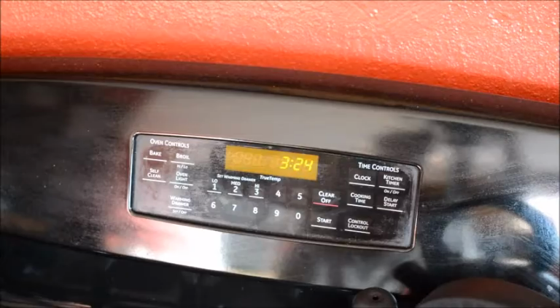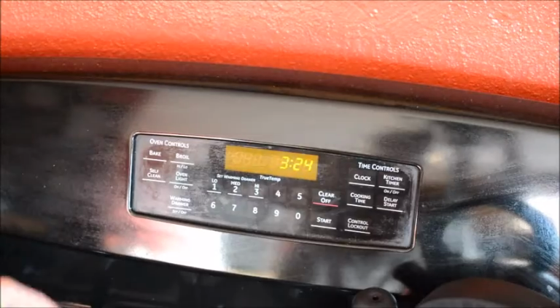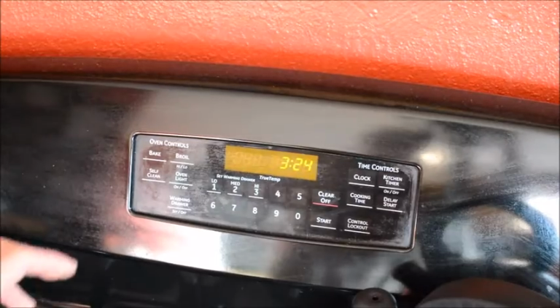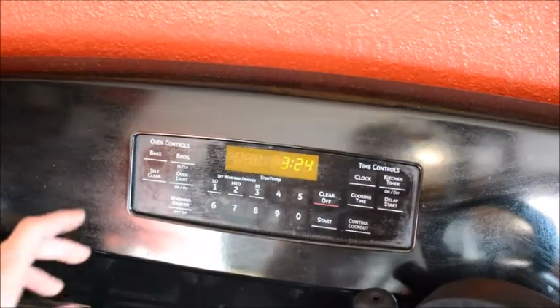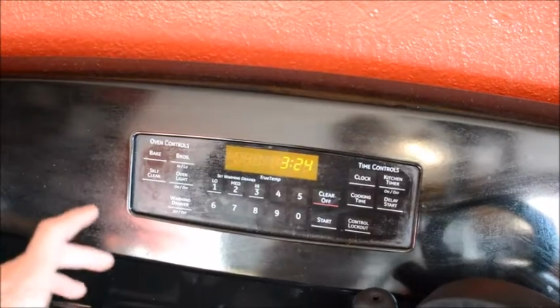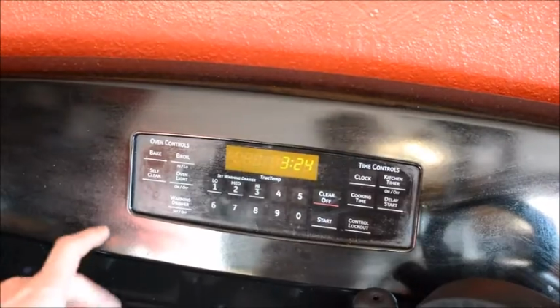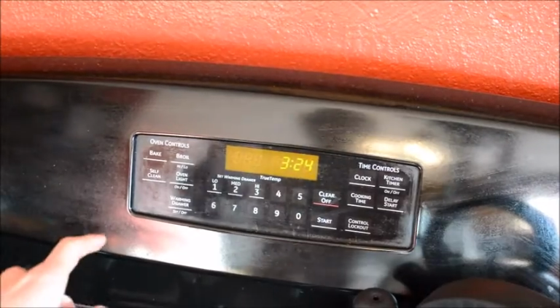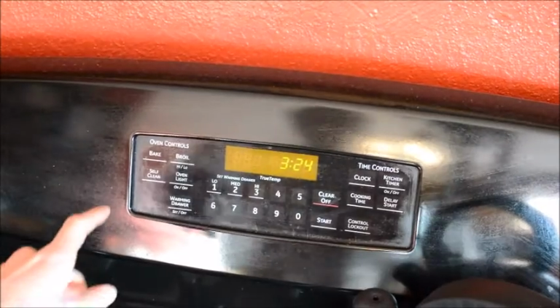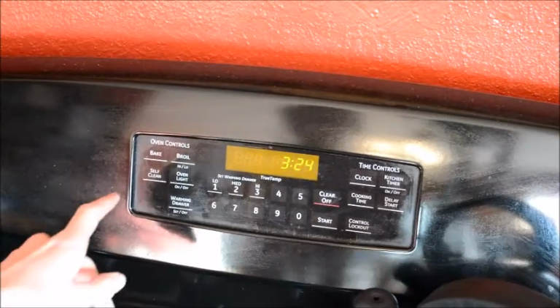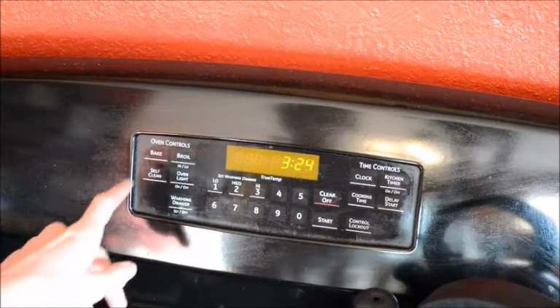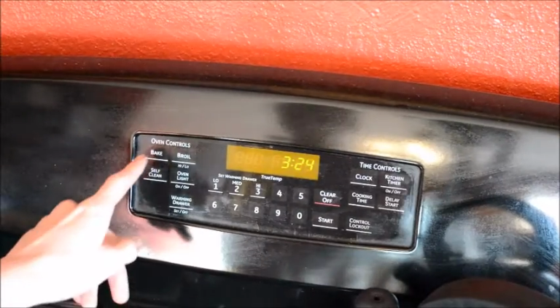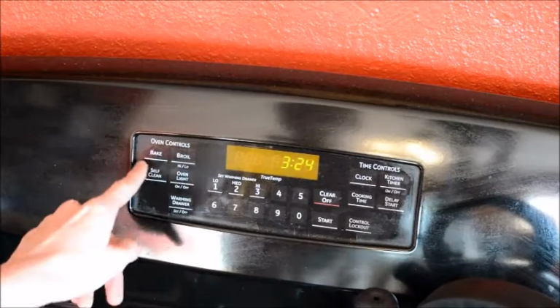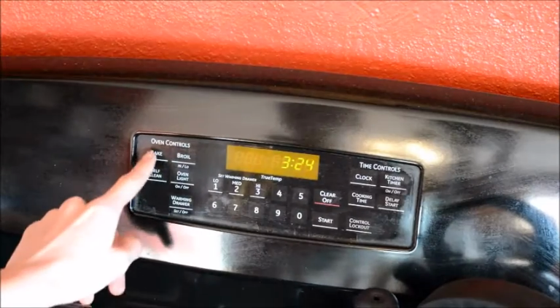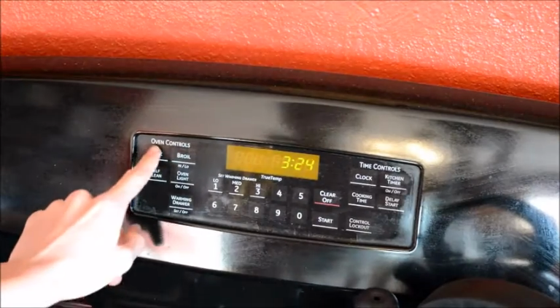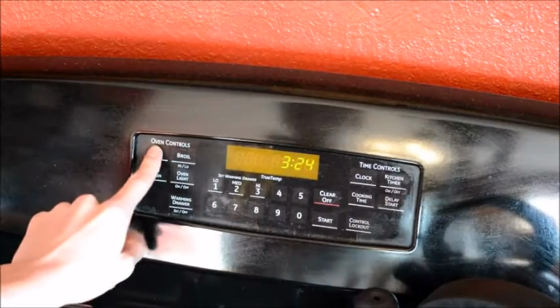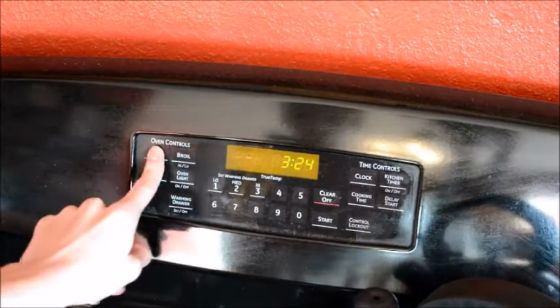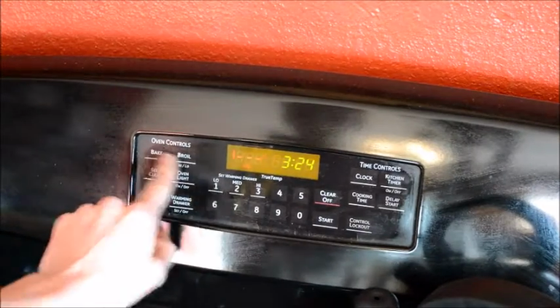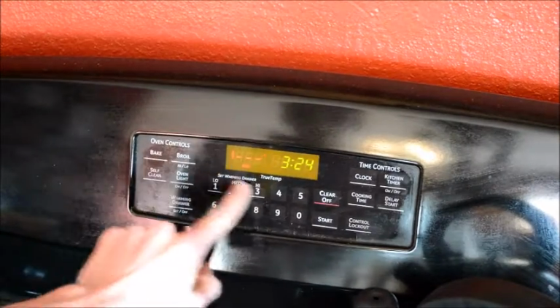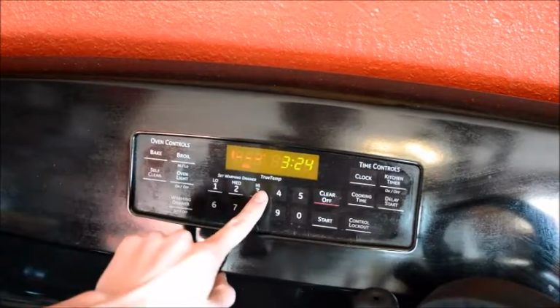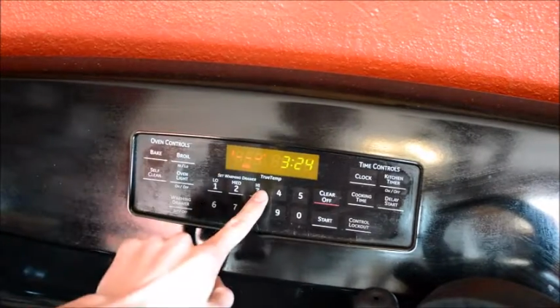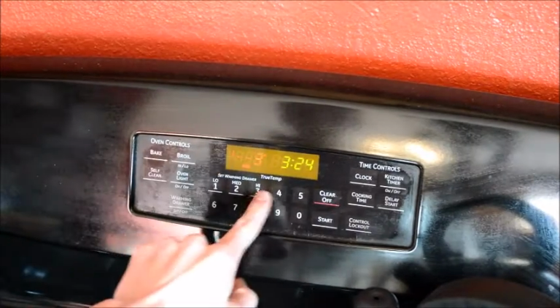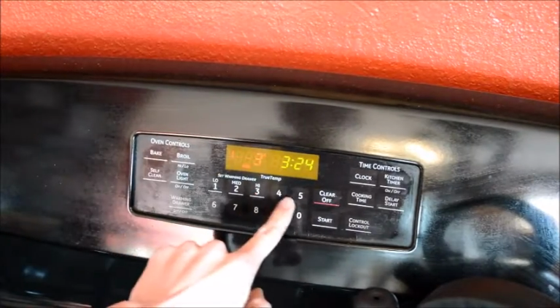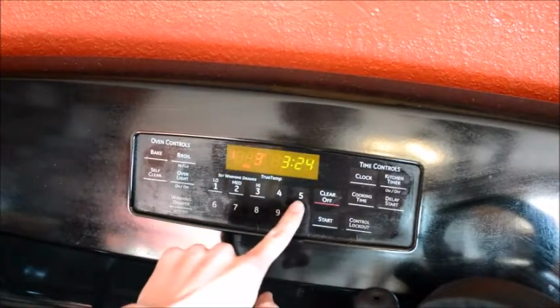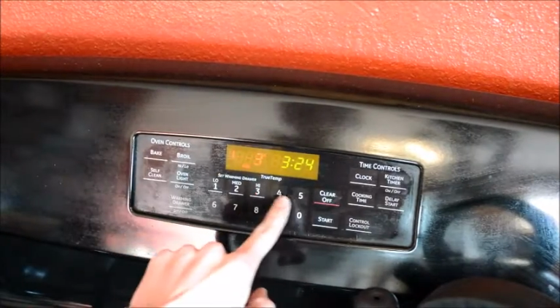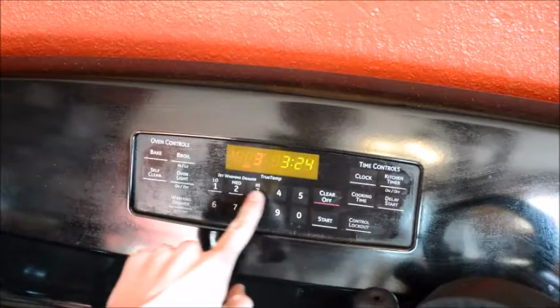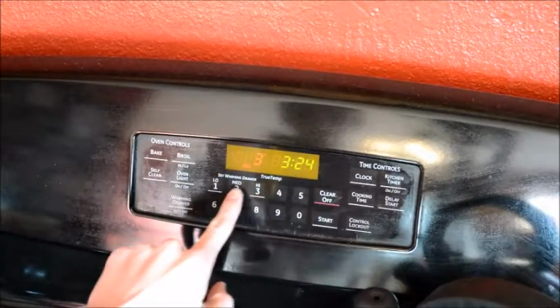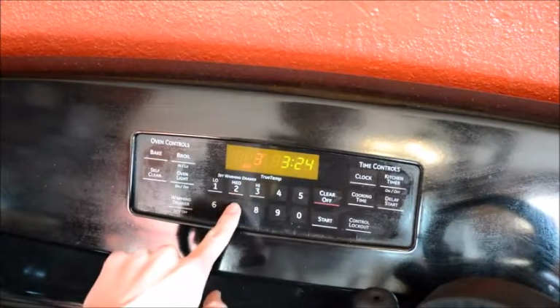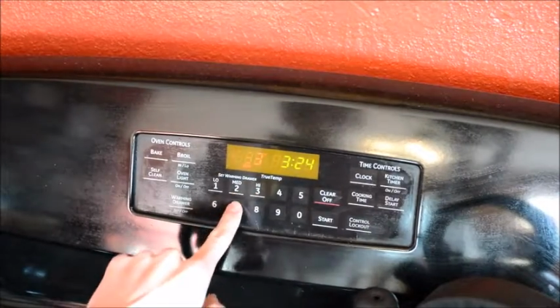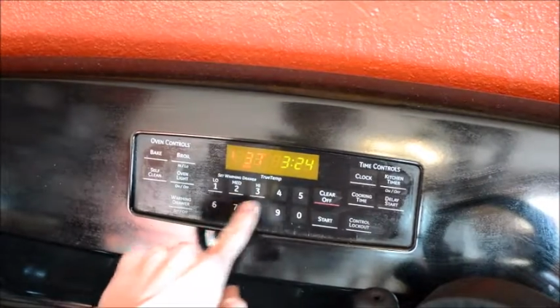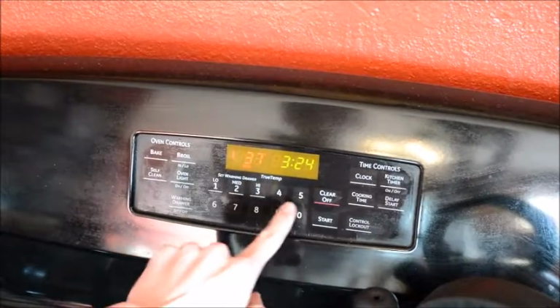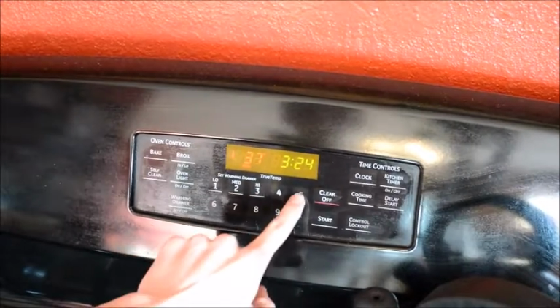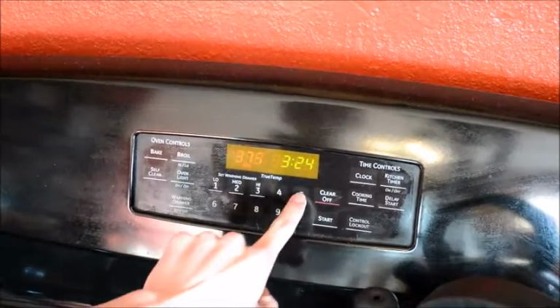Let's start by preheating our oven to 375 degrees.